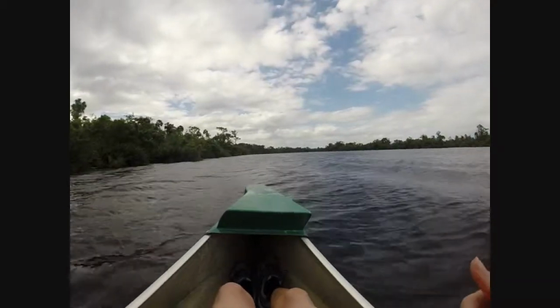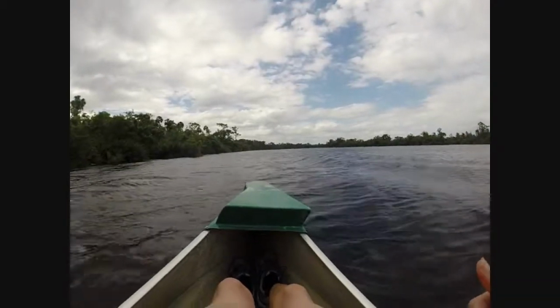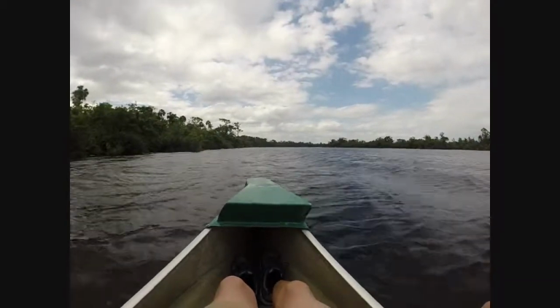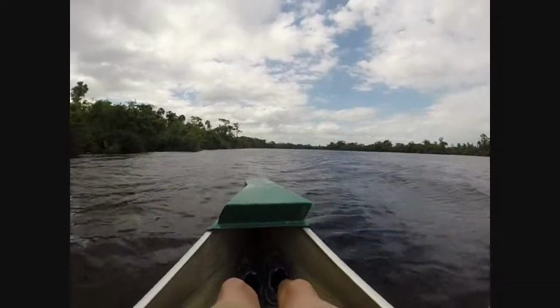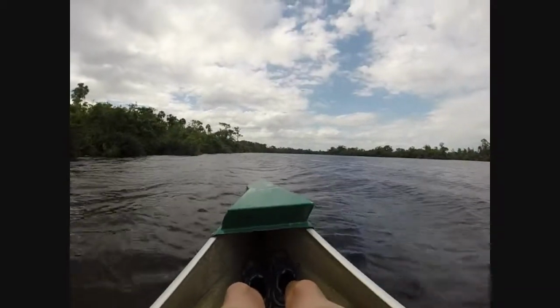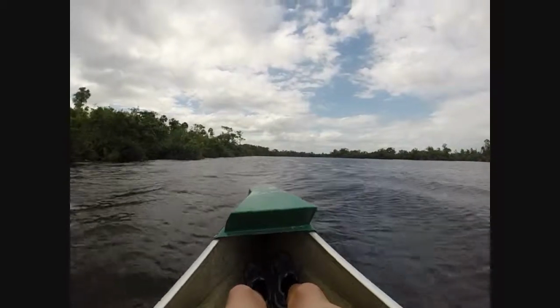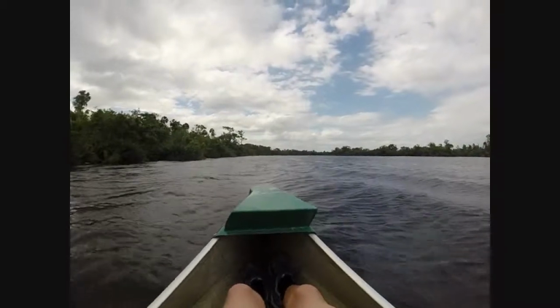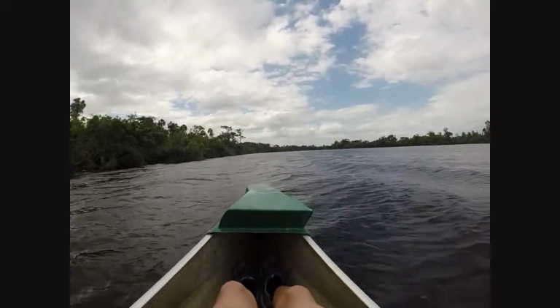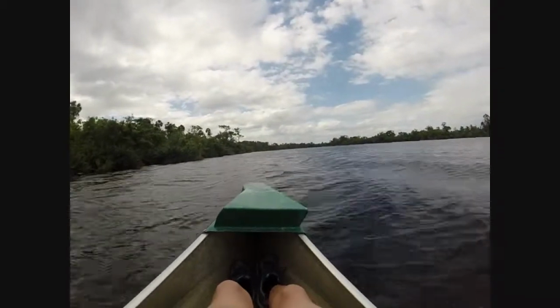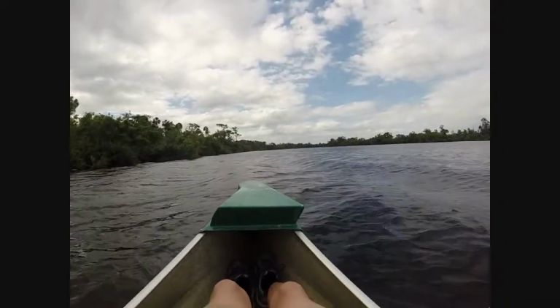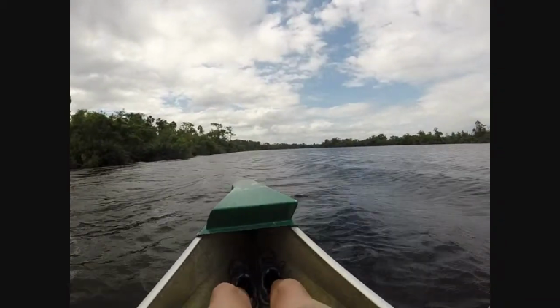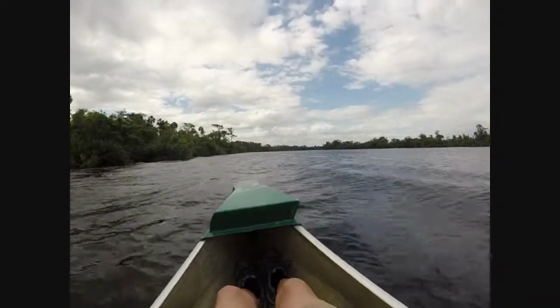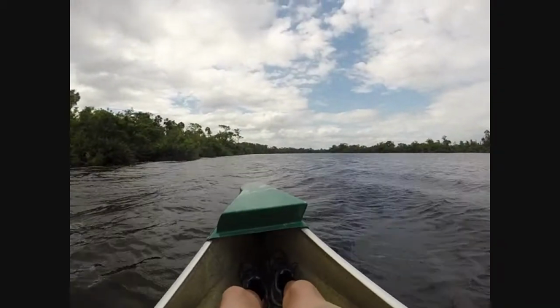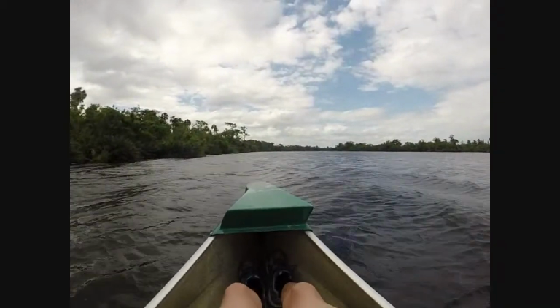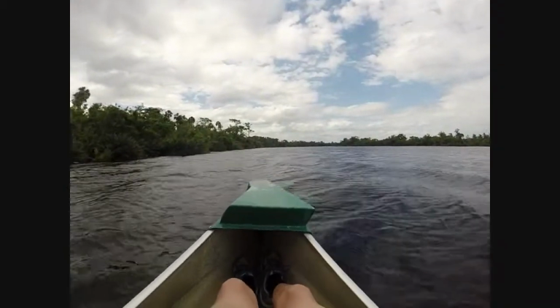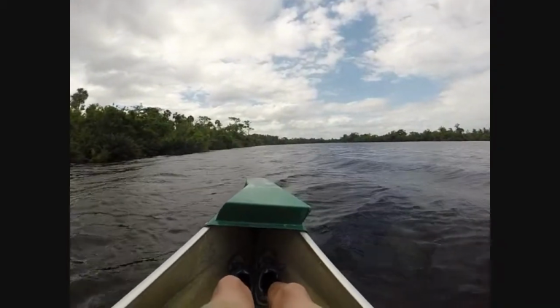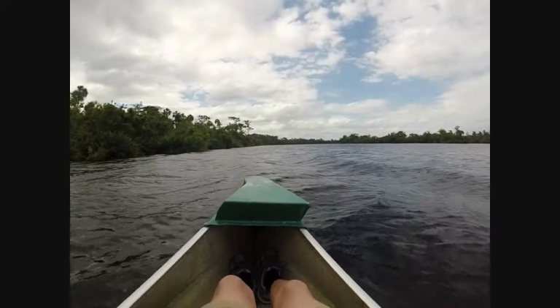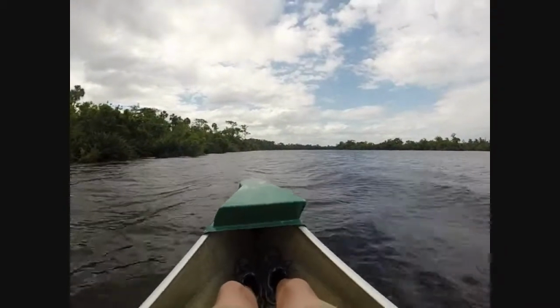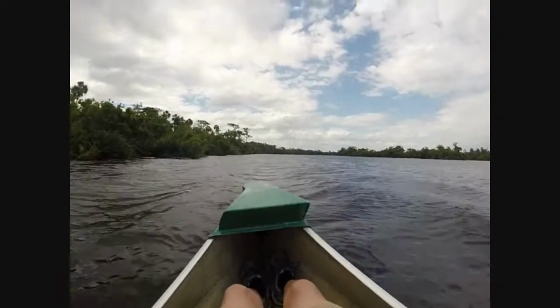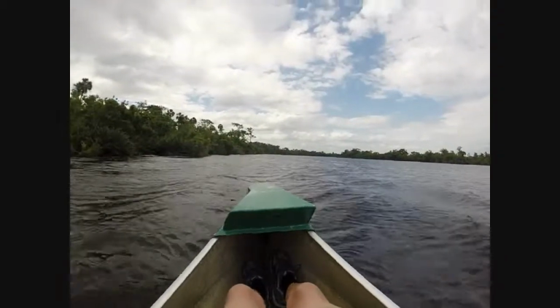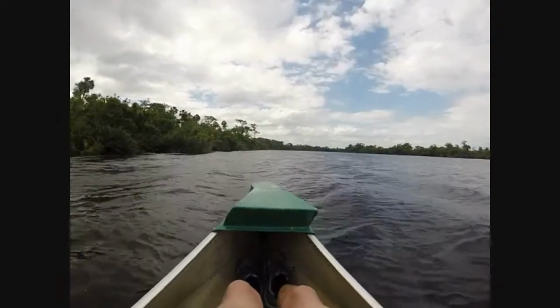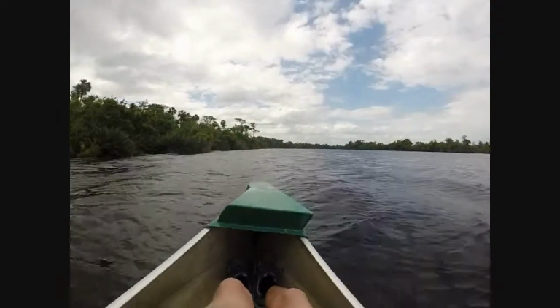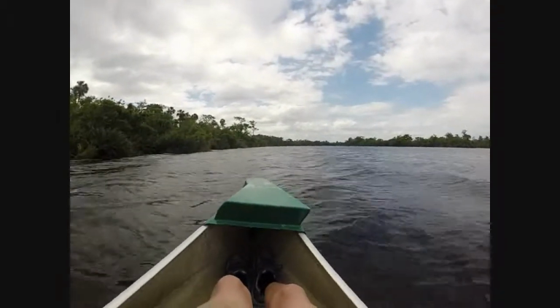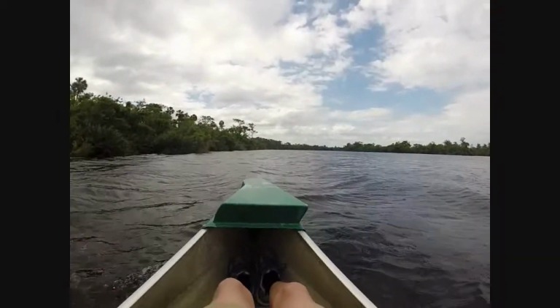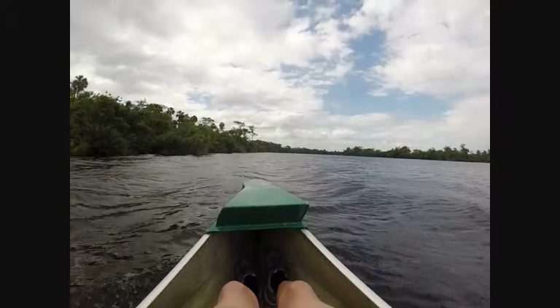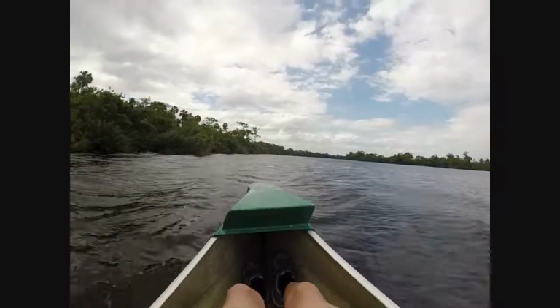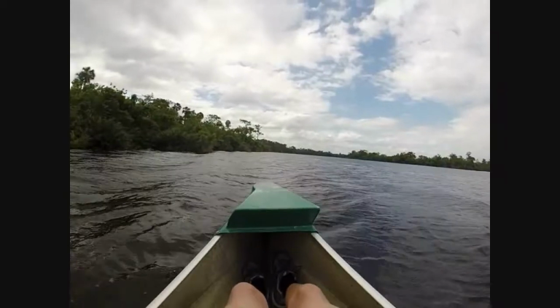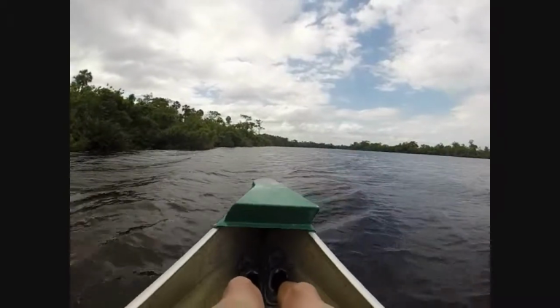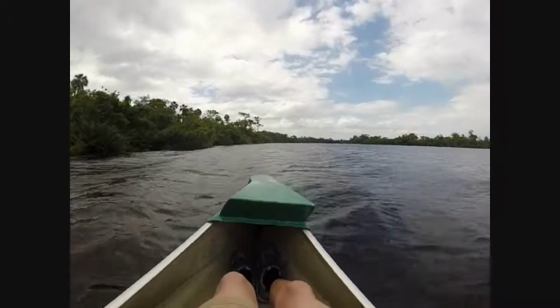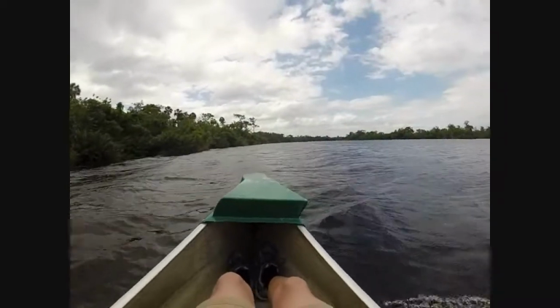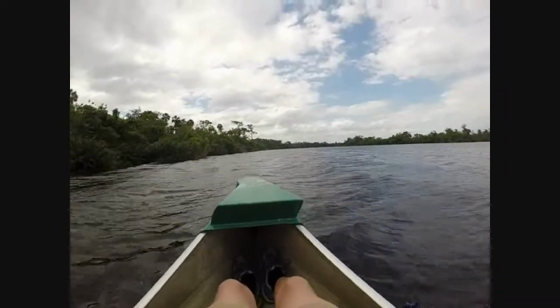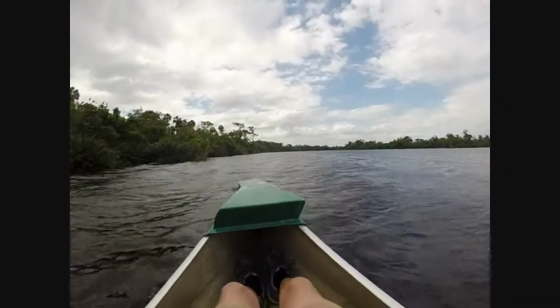Hey guys, Samsonite here, and the footage you are viewing right now is from a GoPro Hero 3 Plus.